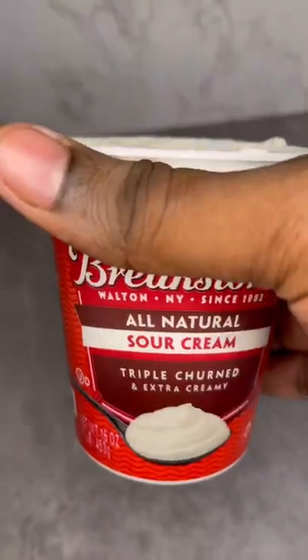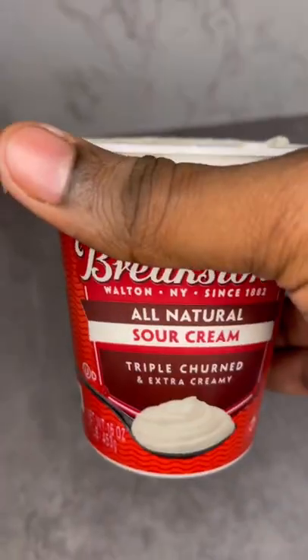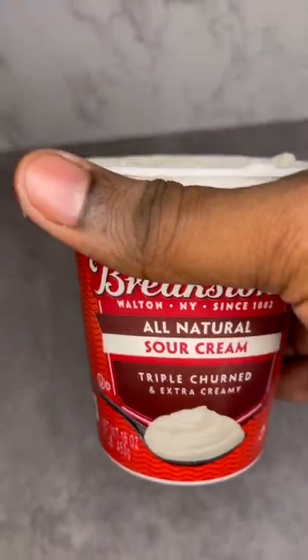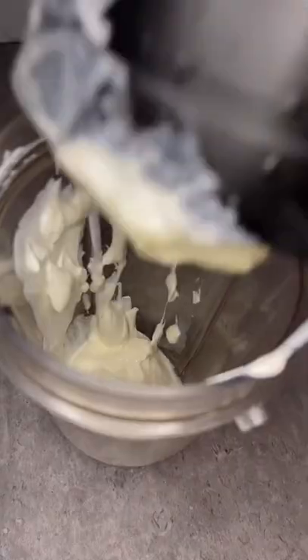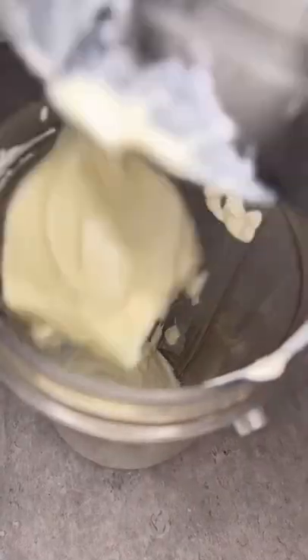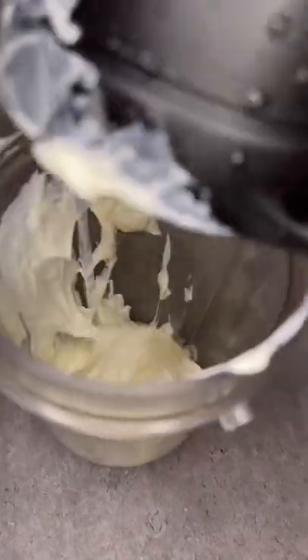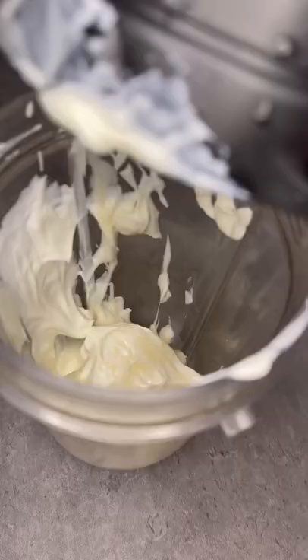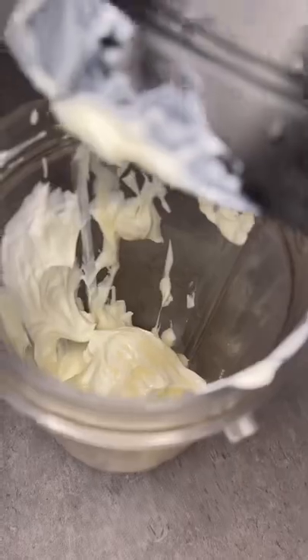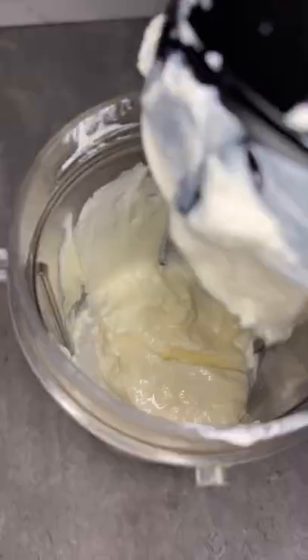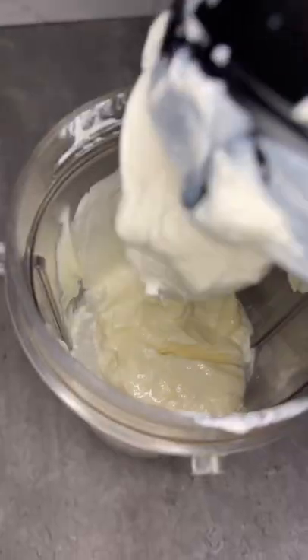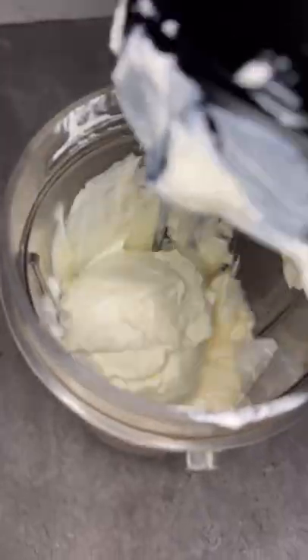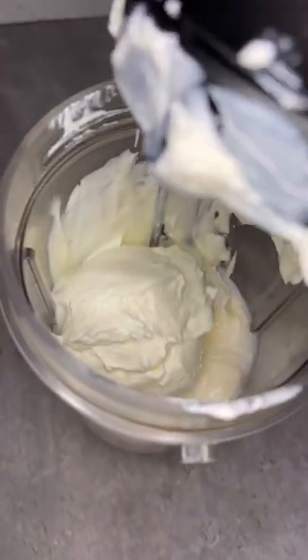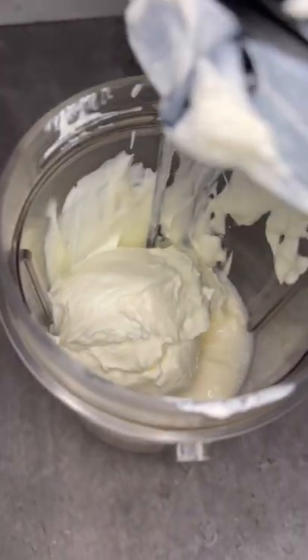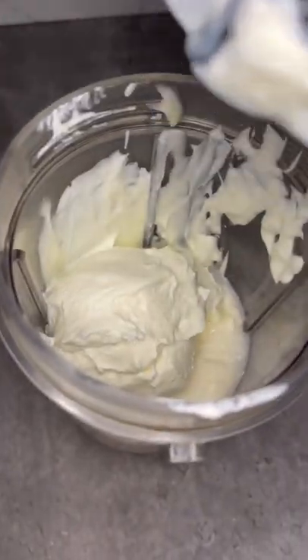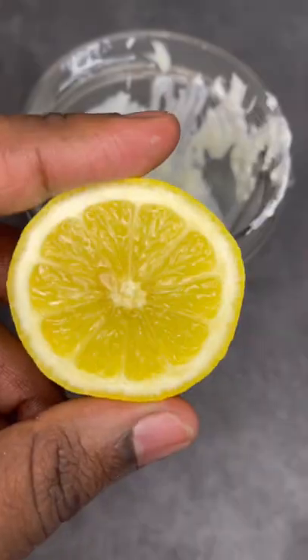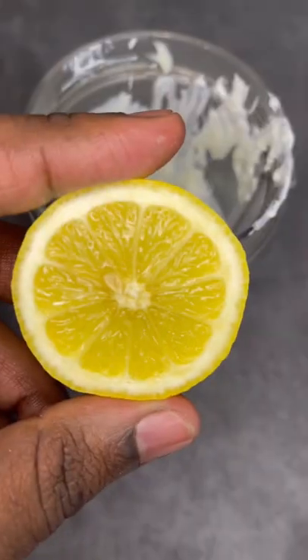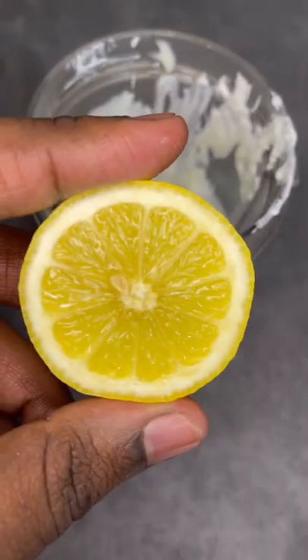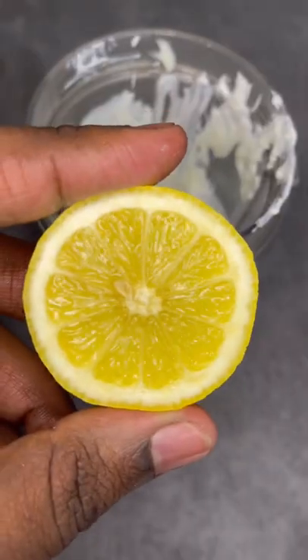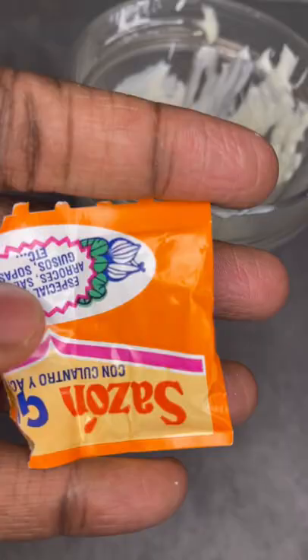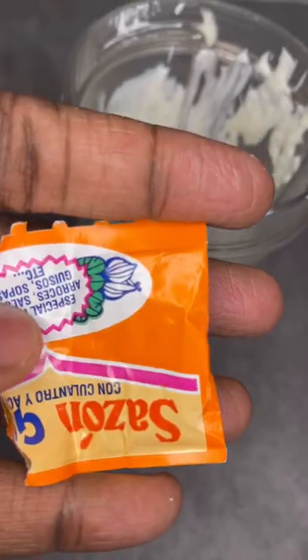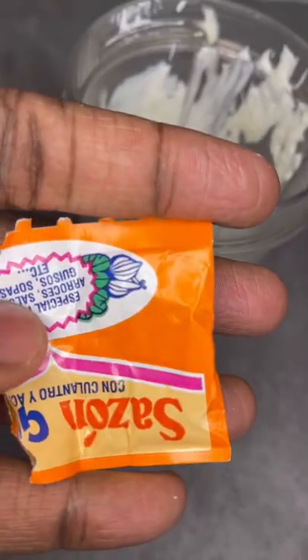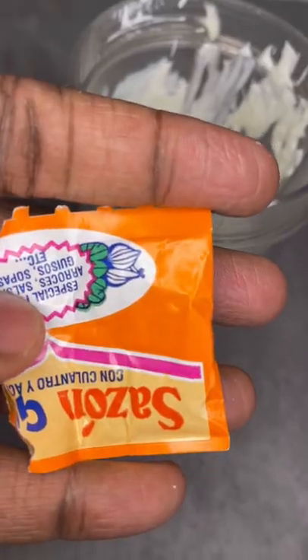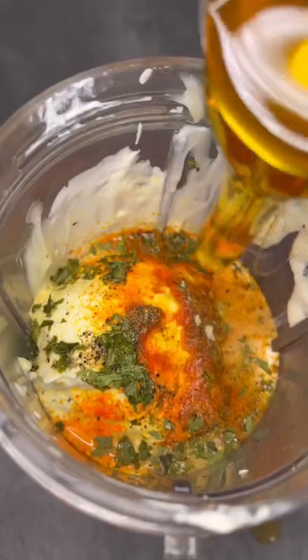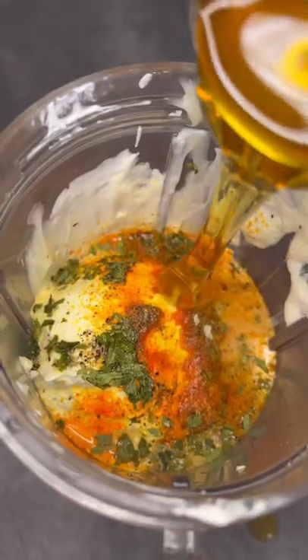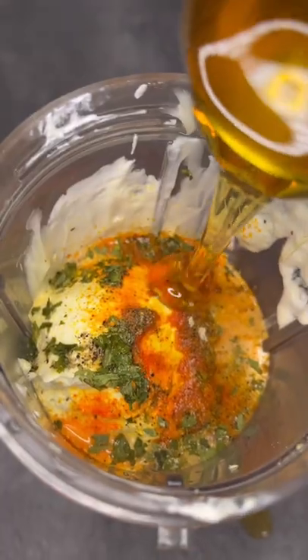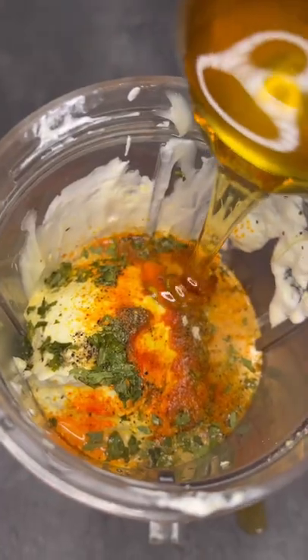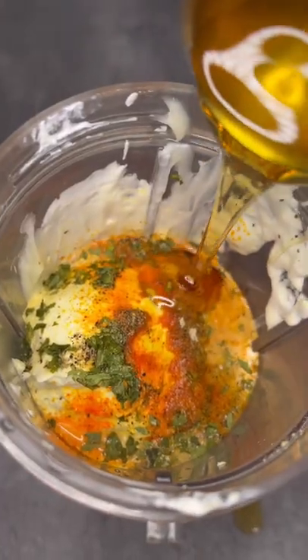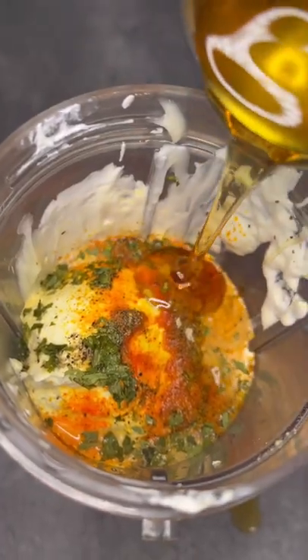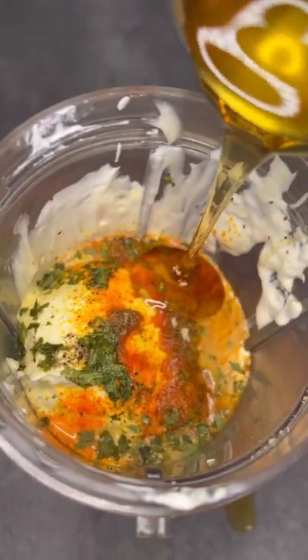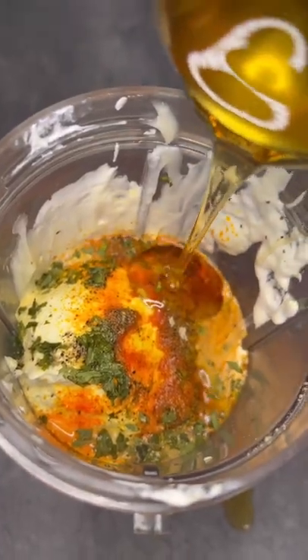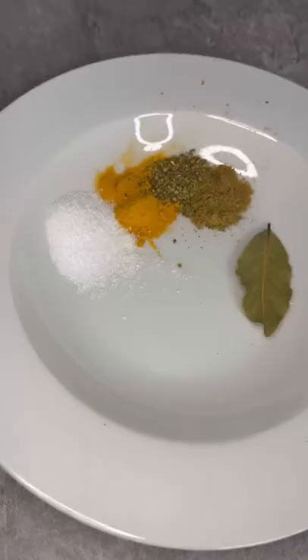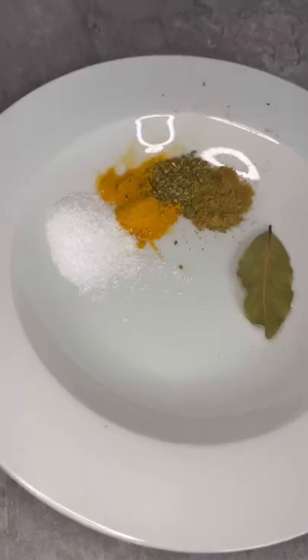Just look at that. Get your sour cream for the sauce and some mayo with your lemons, your spices, and some honey of course.